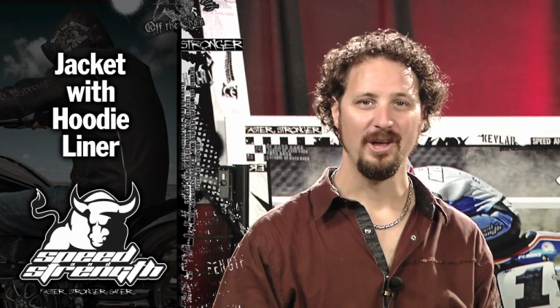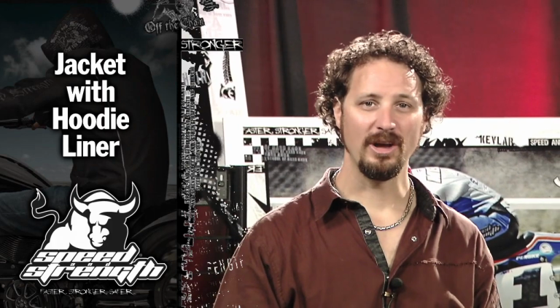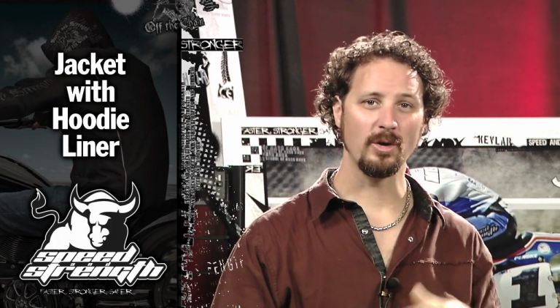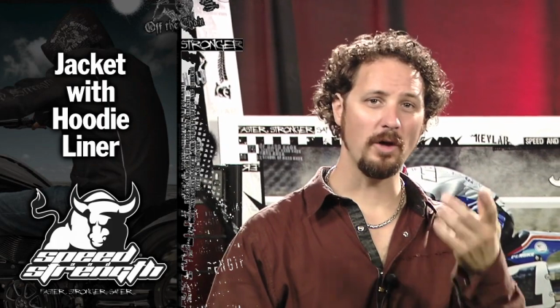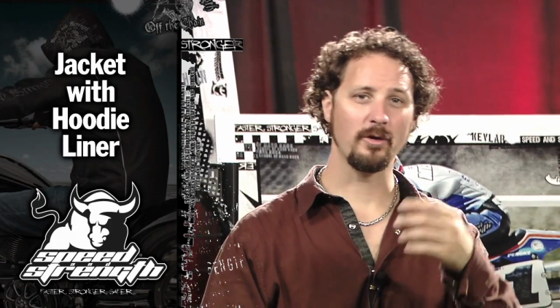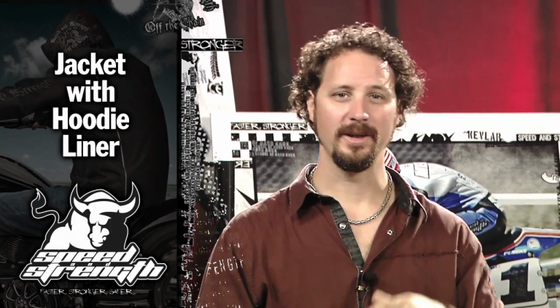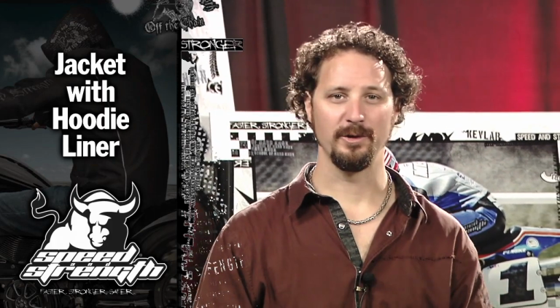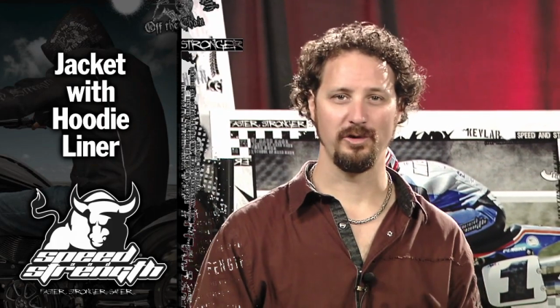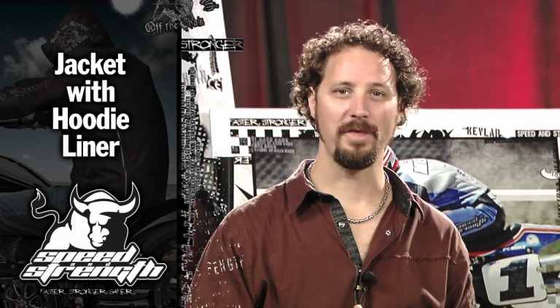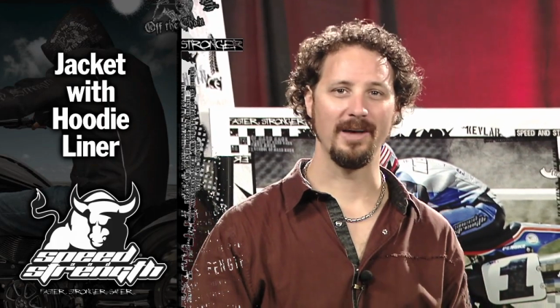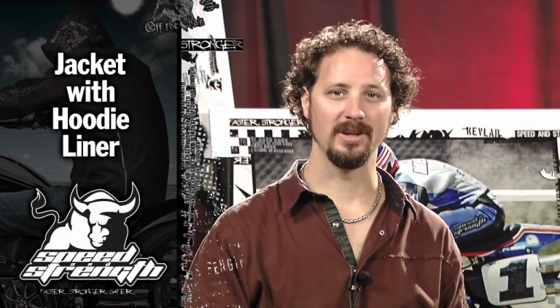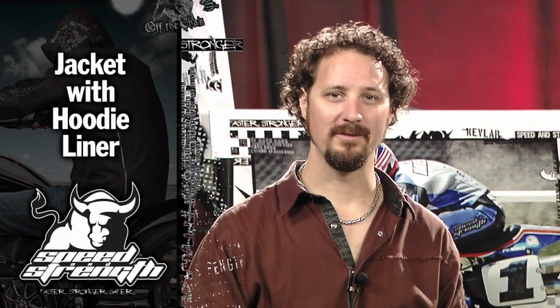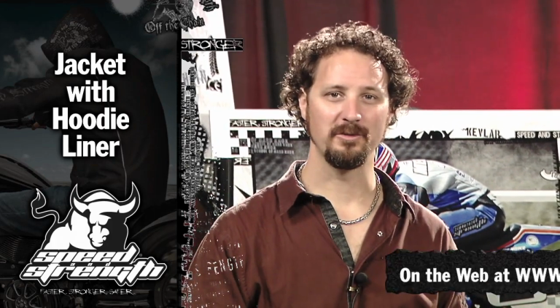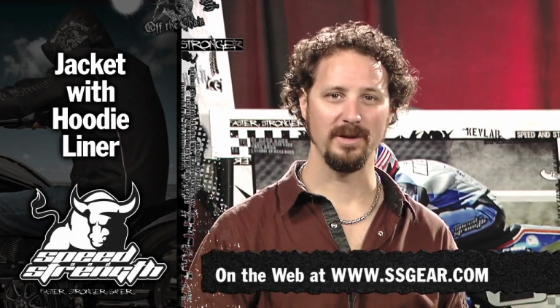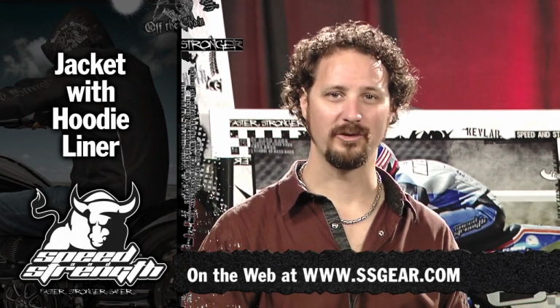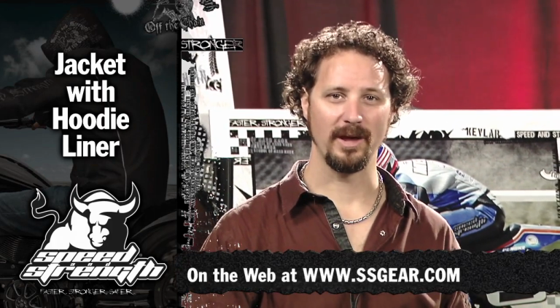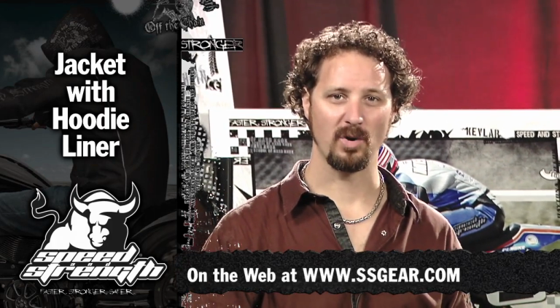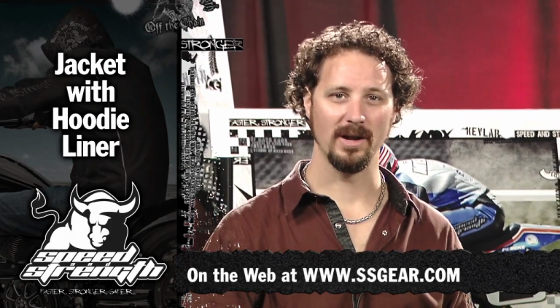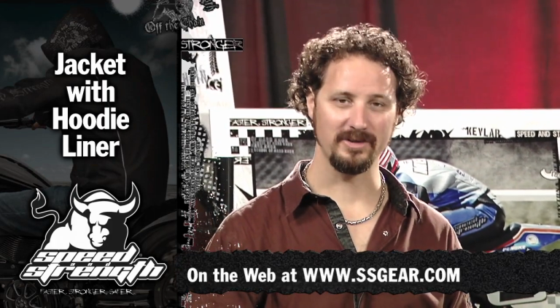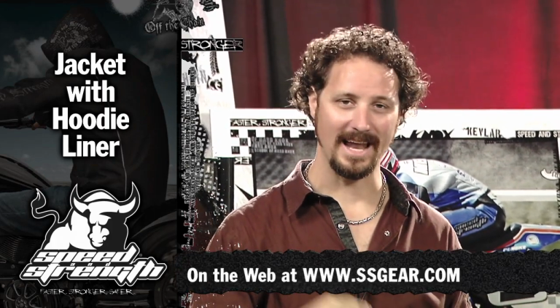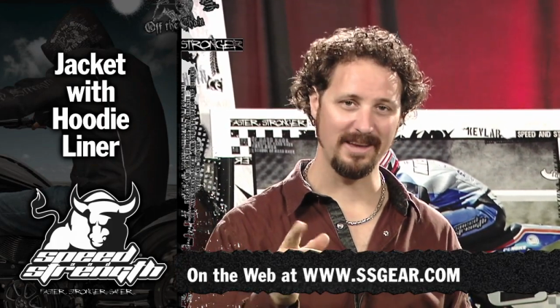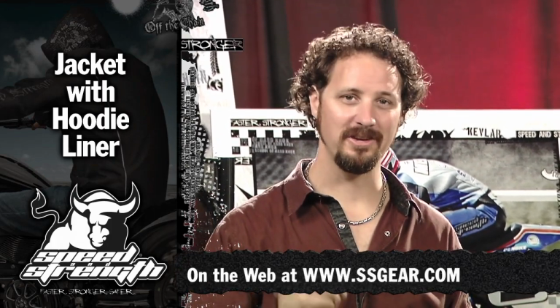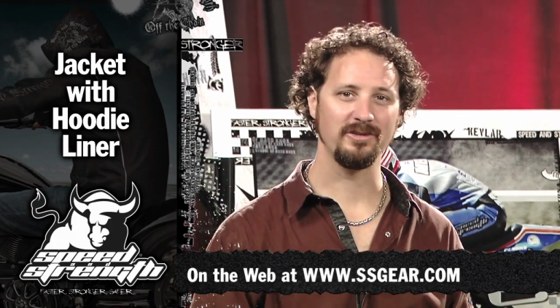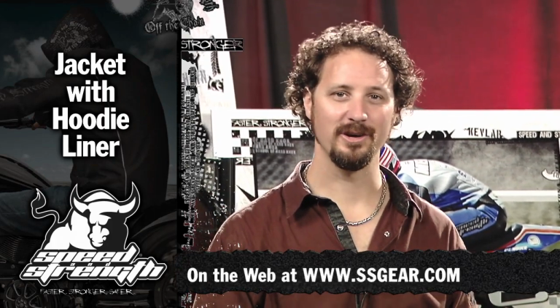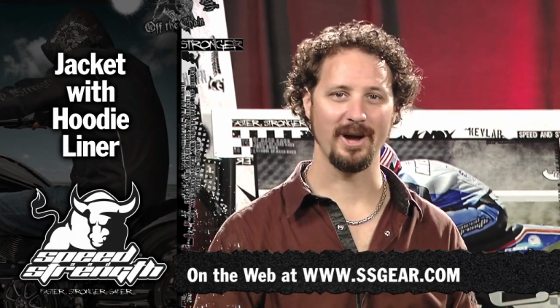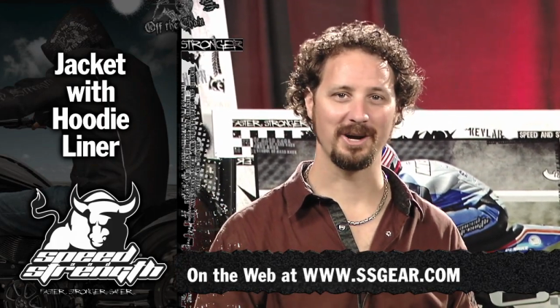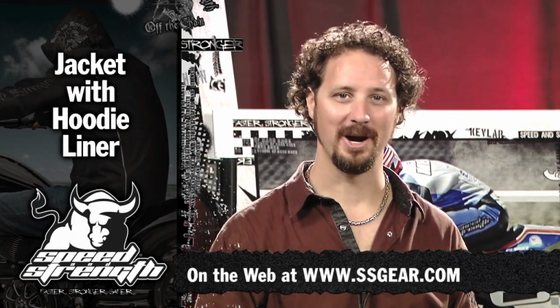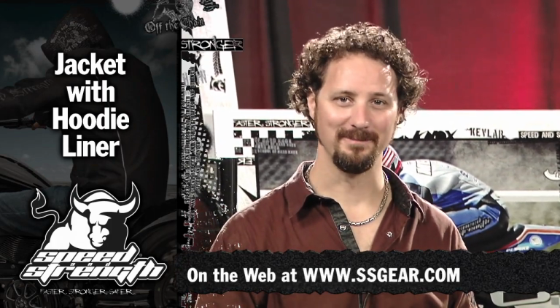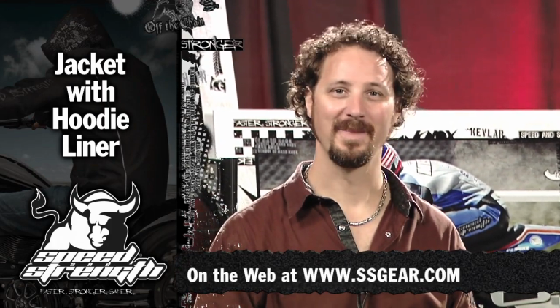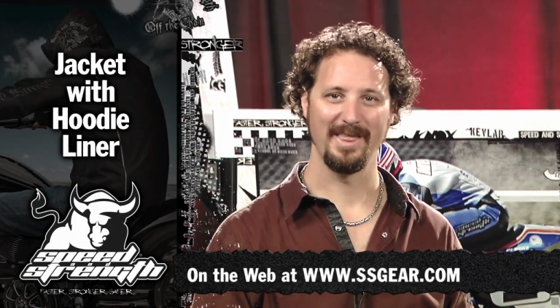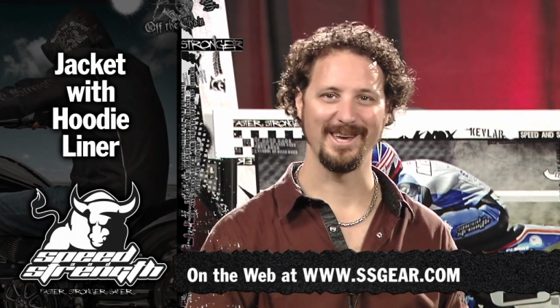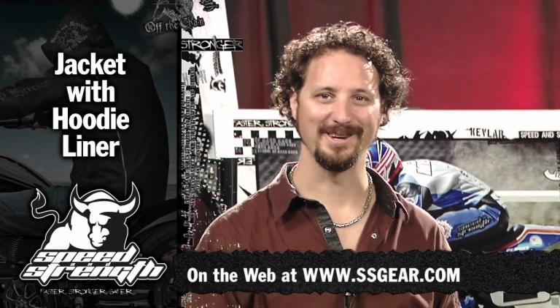Check out all the great new 2011 Speed and Strength products at ssgear.com. Thank you.